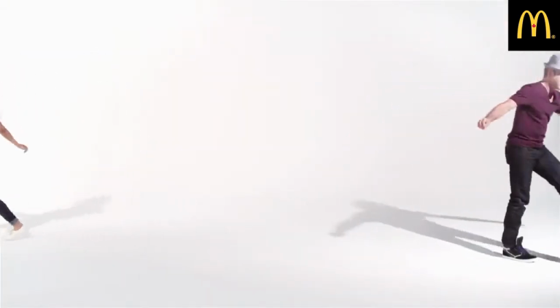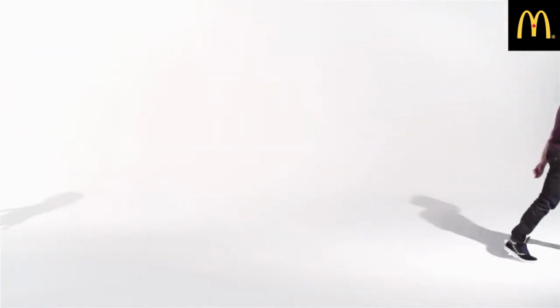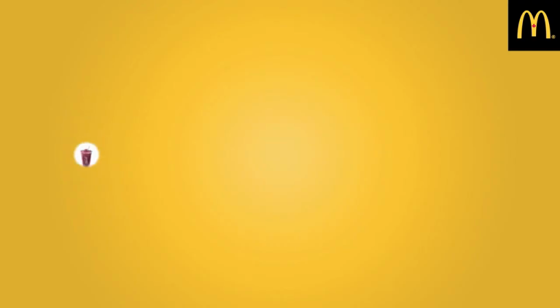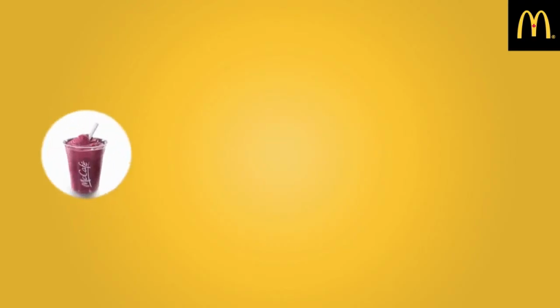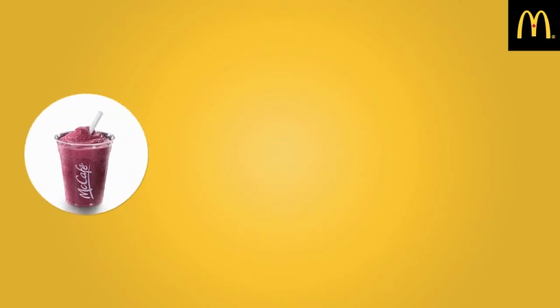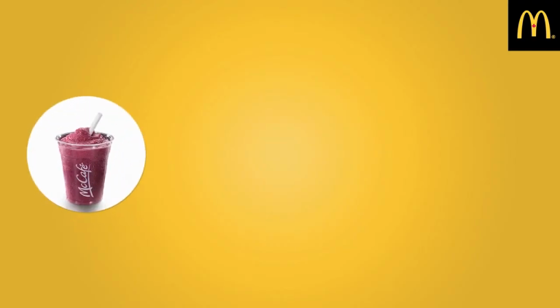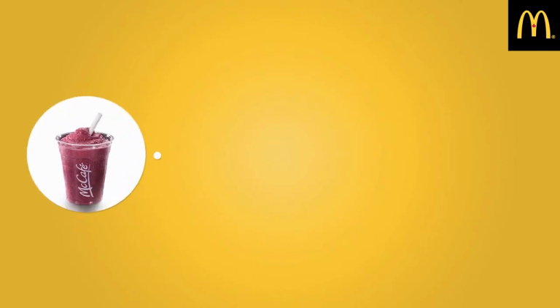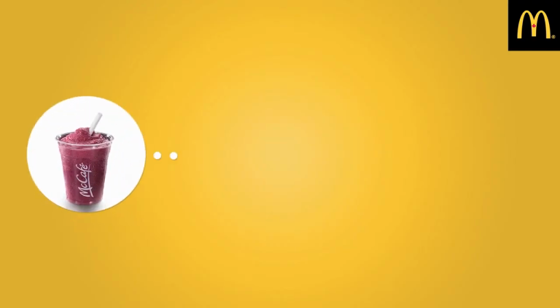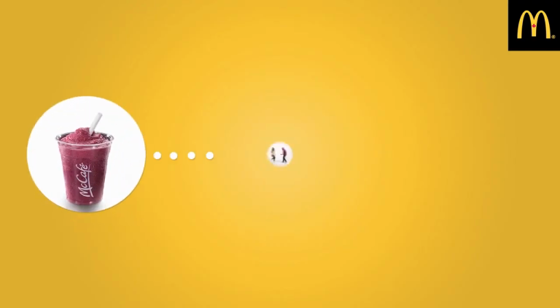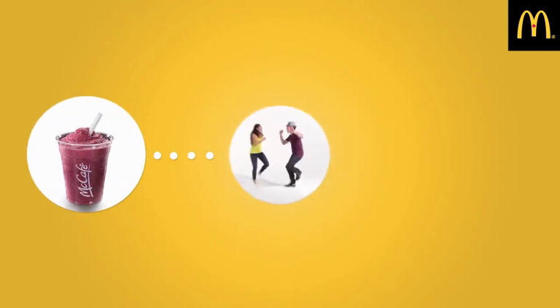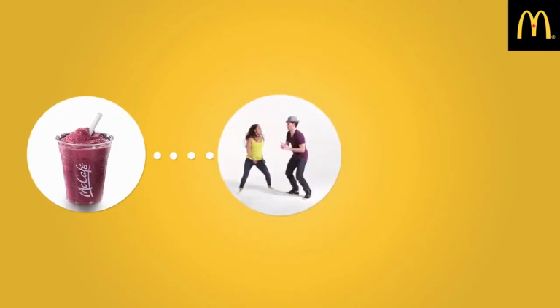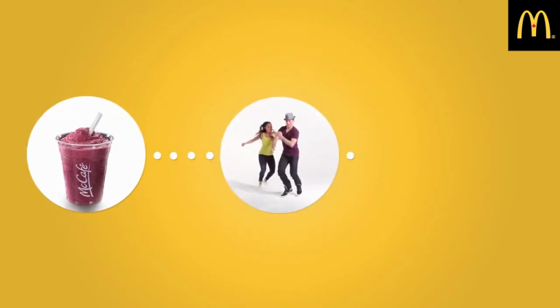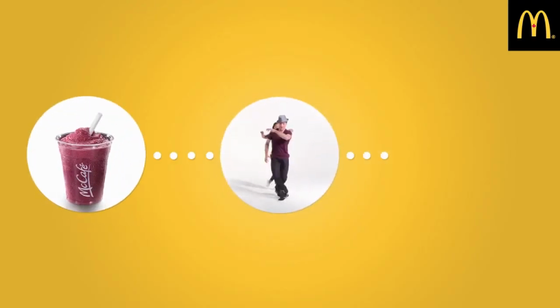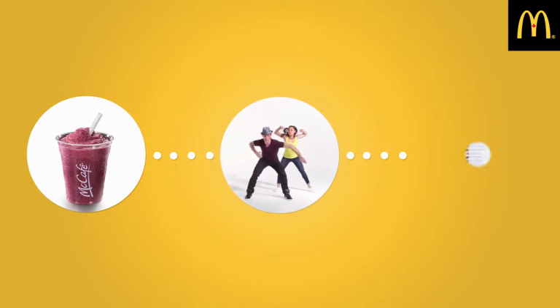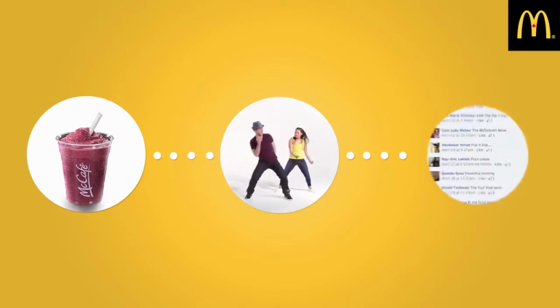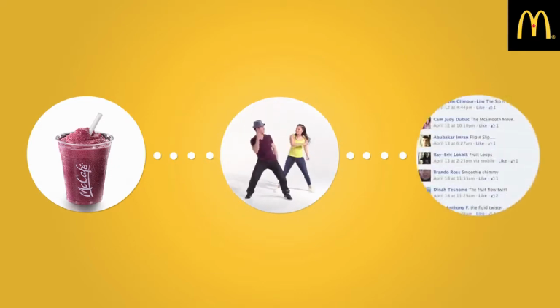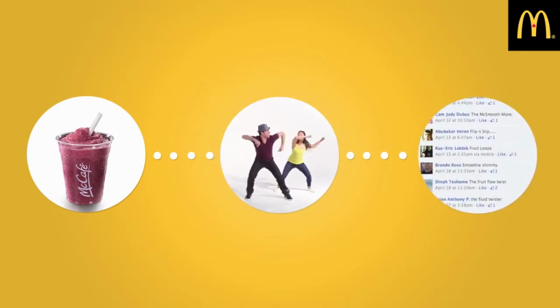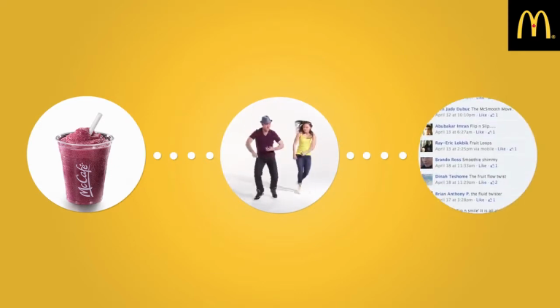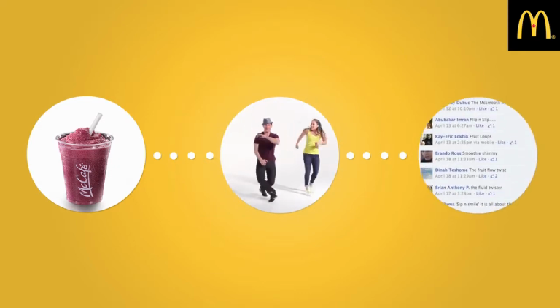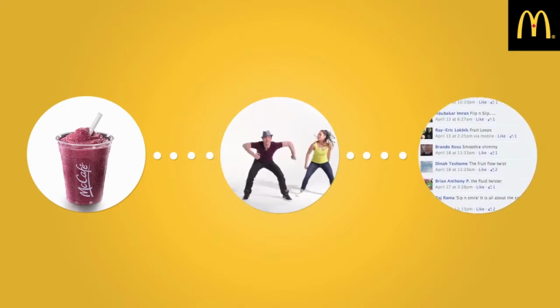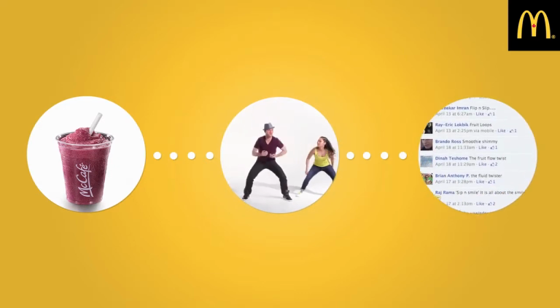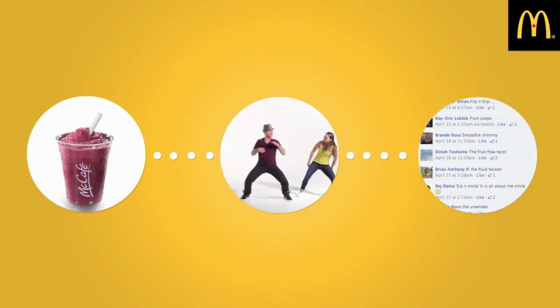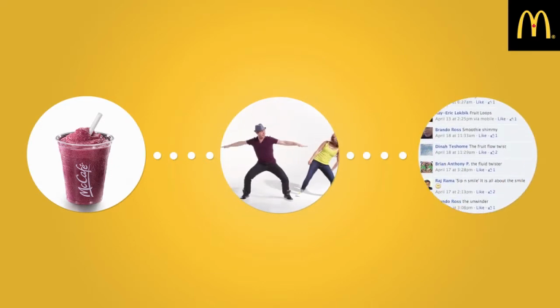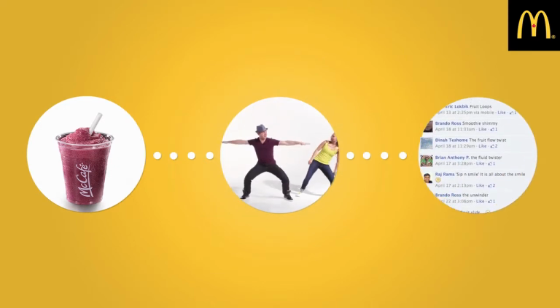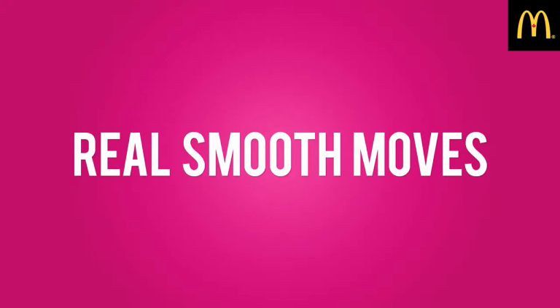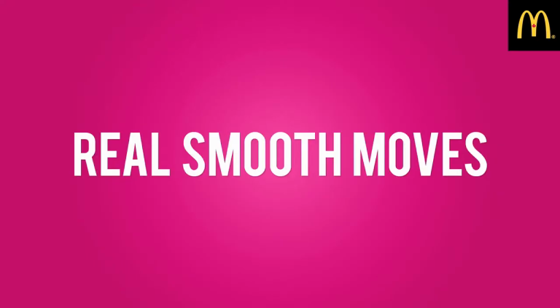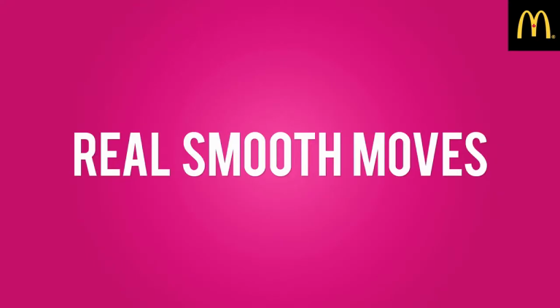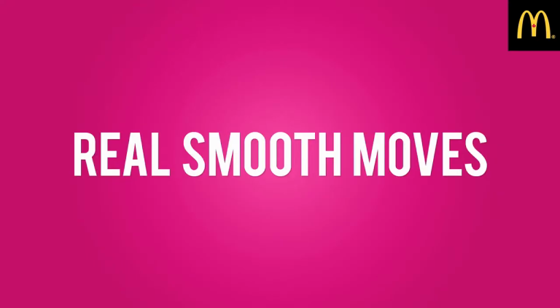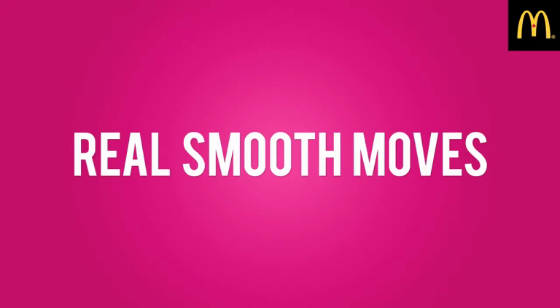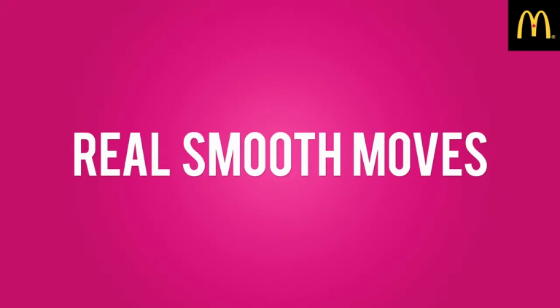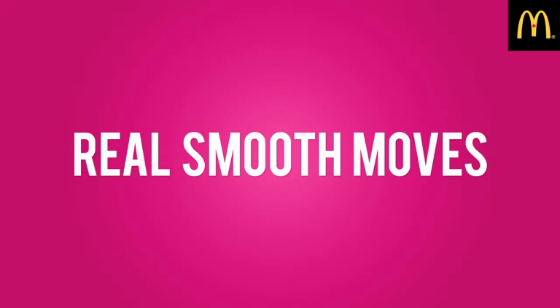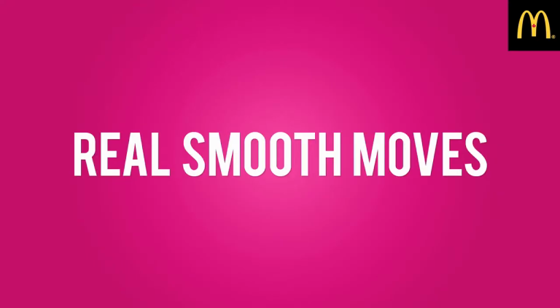Real fruit smoothies, real dancers, and real engagement. Real smooth moves.